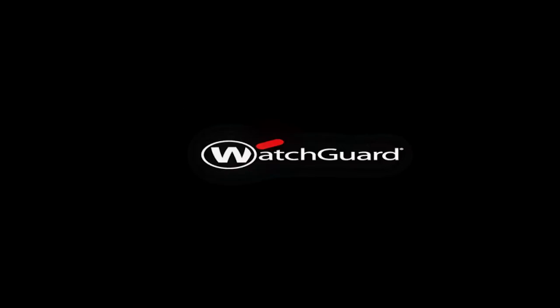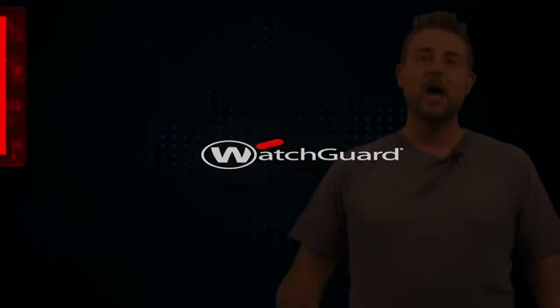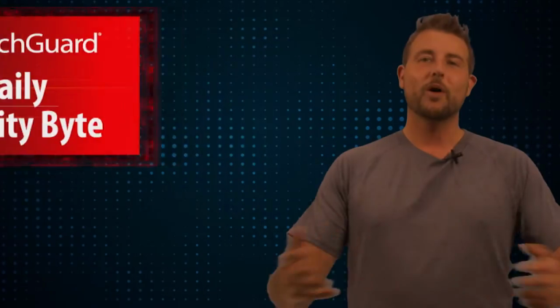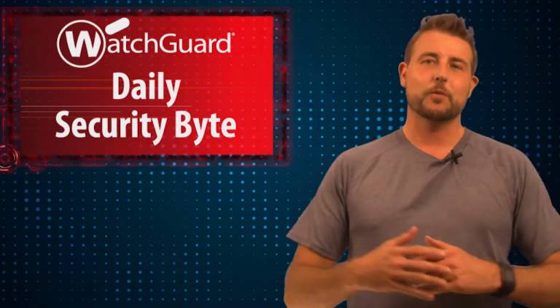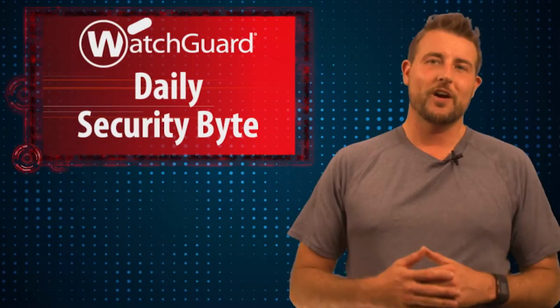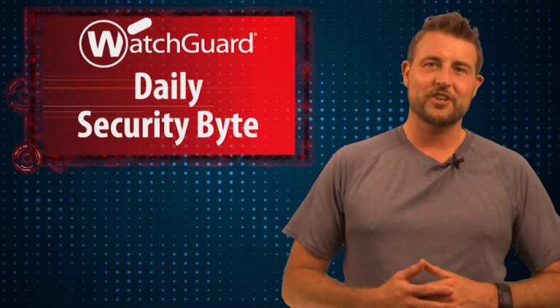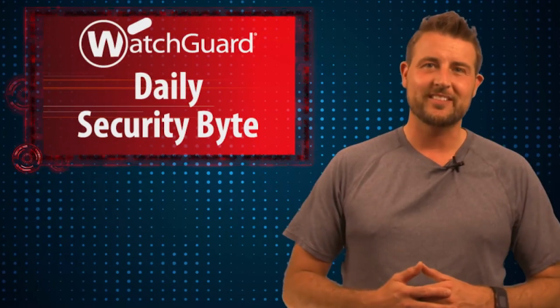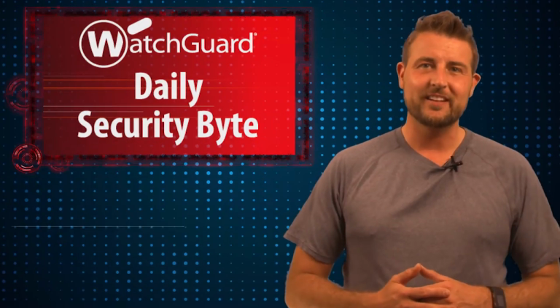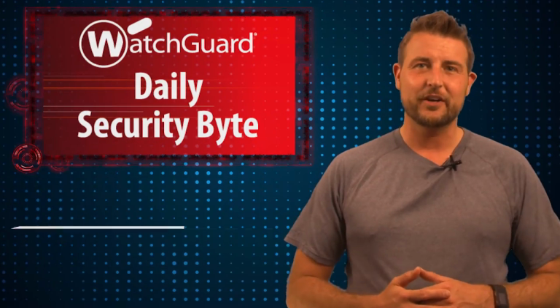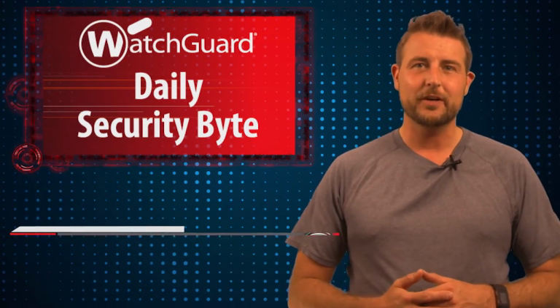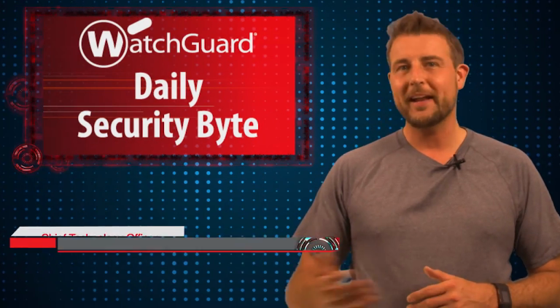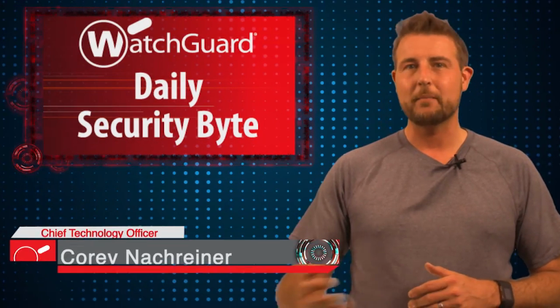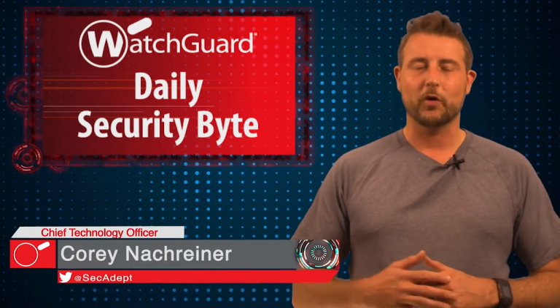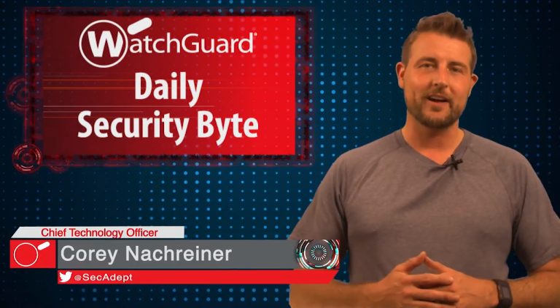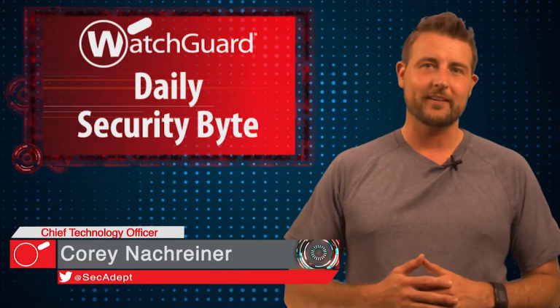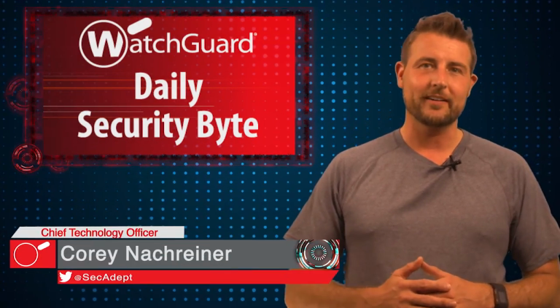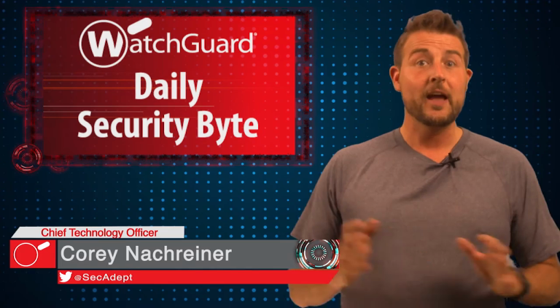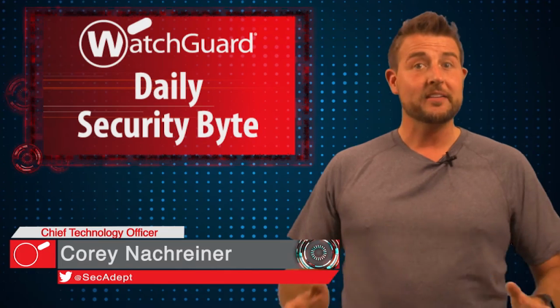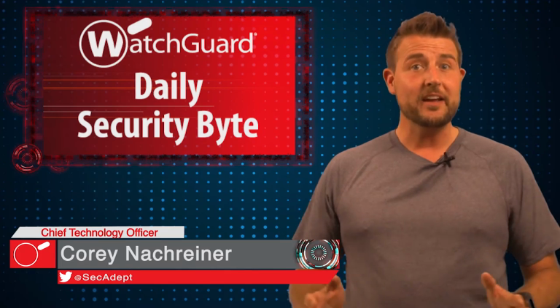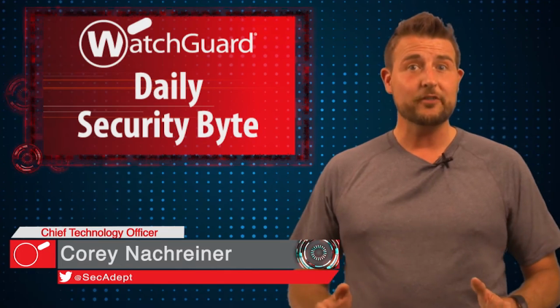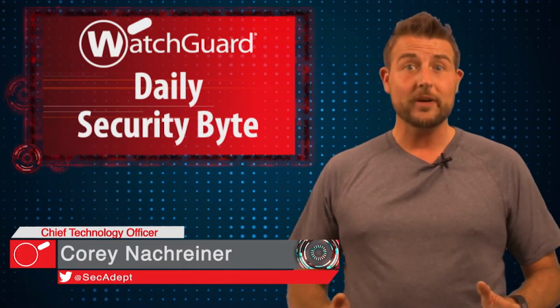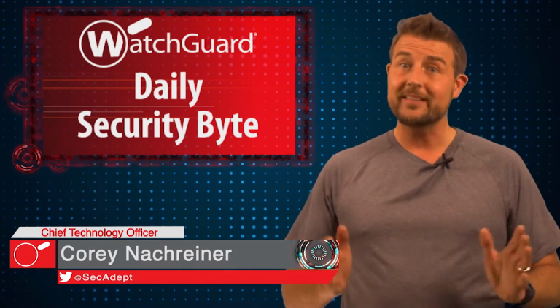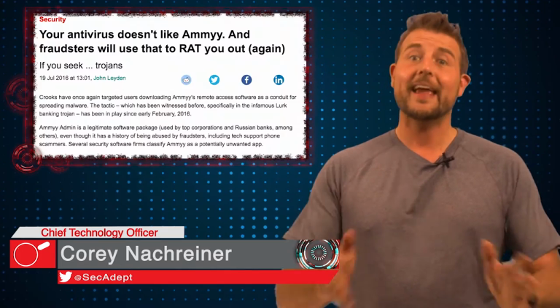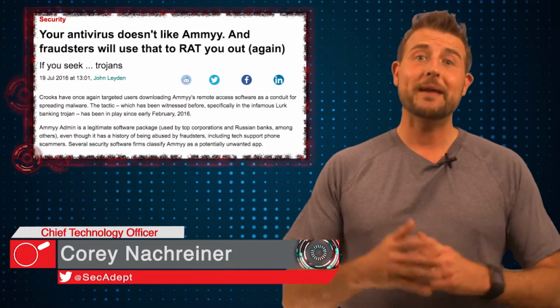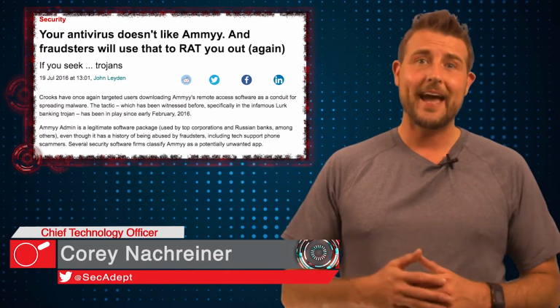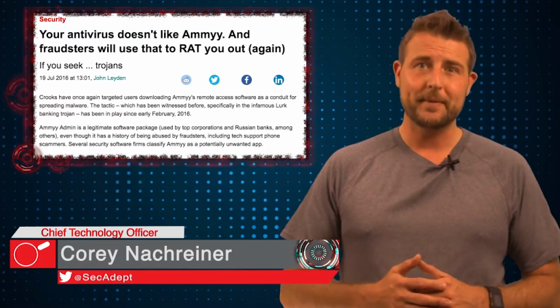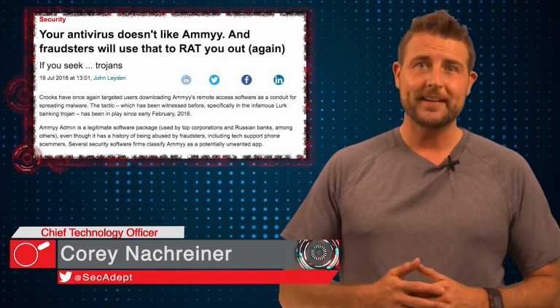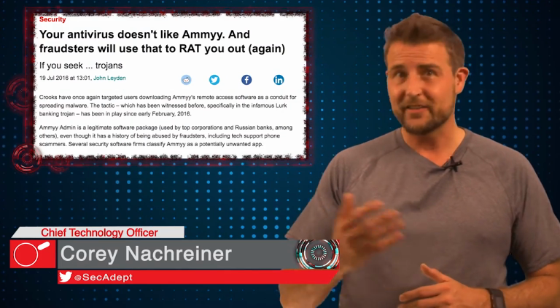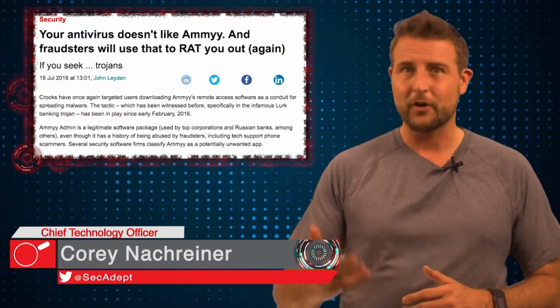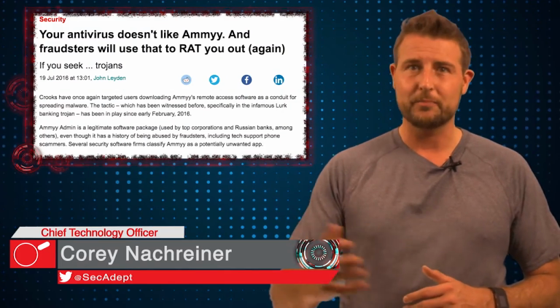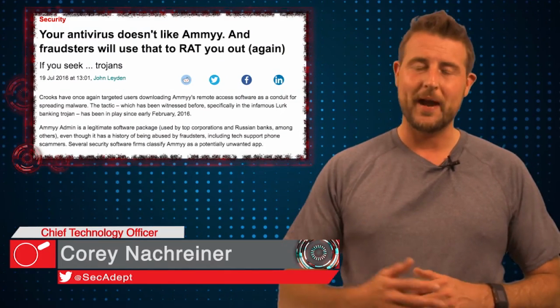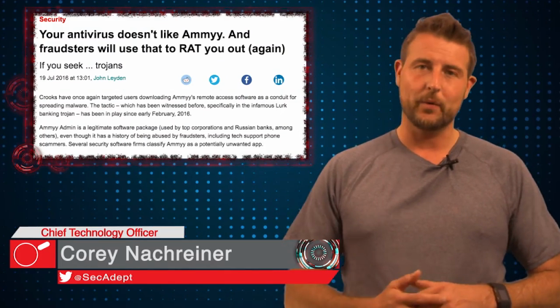Welcome to WatchGuard's Daily Security Byte. I'm Cory Knockreiner. Today's story is Amy Admin installs malware.